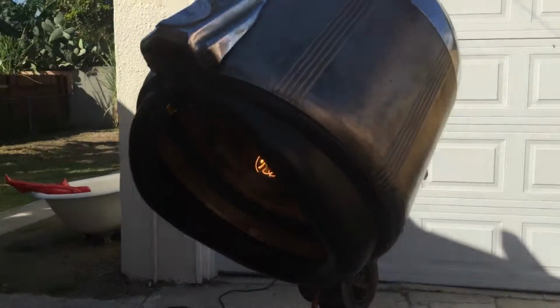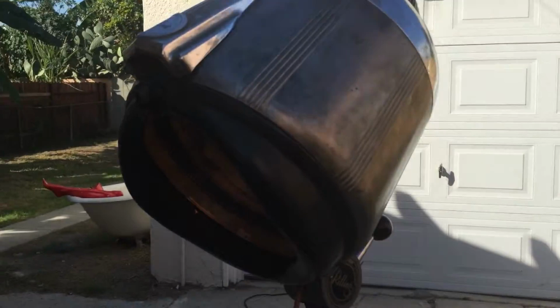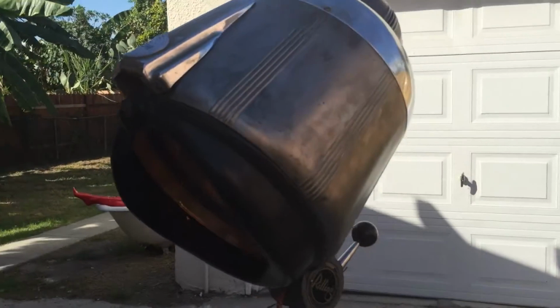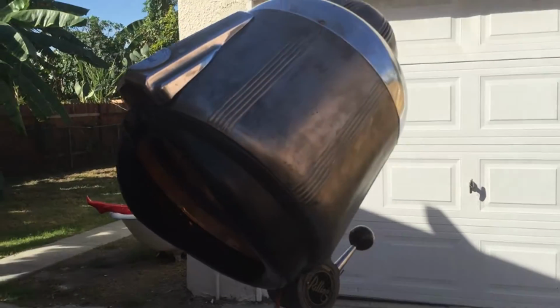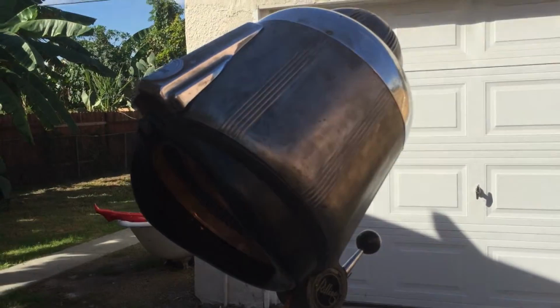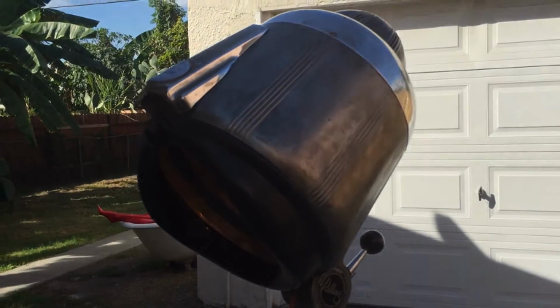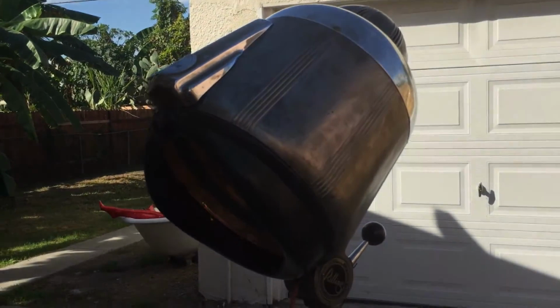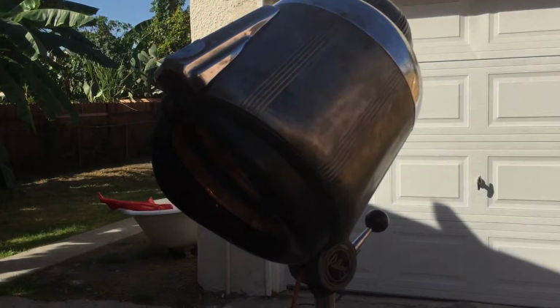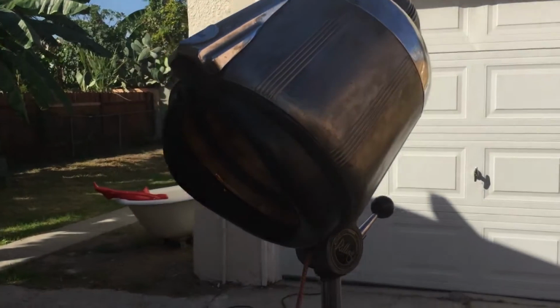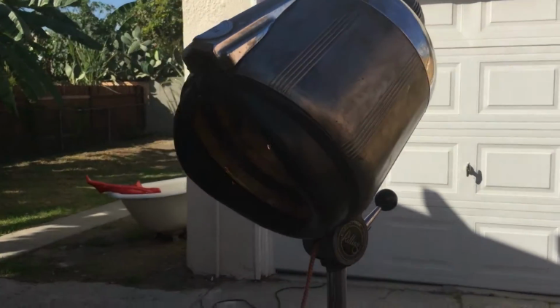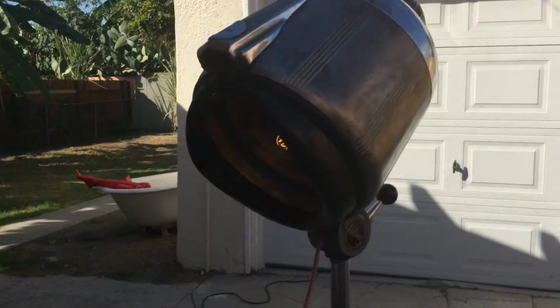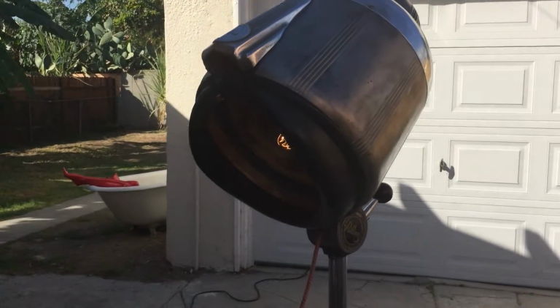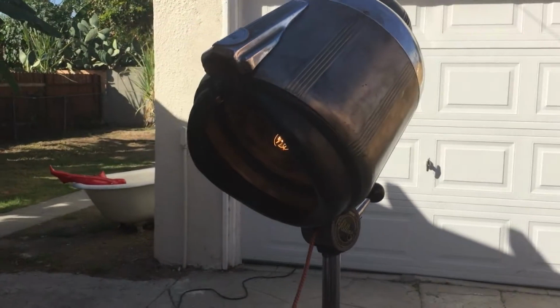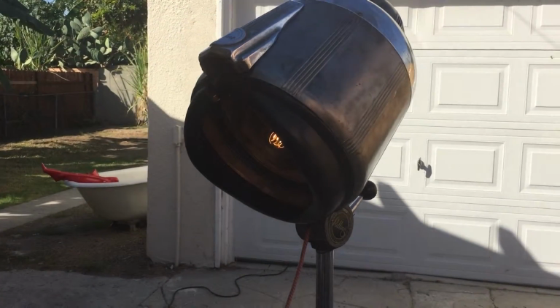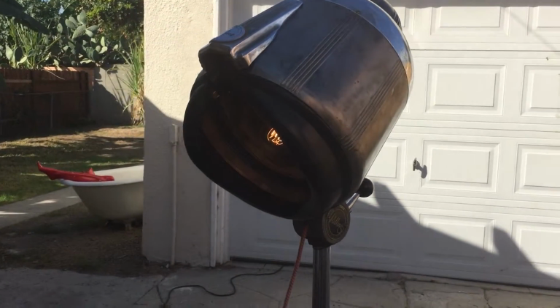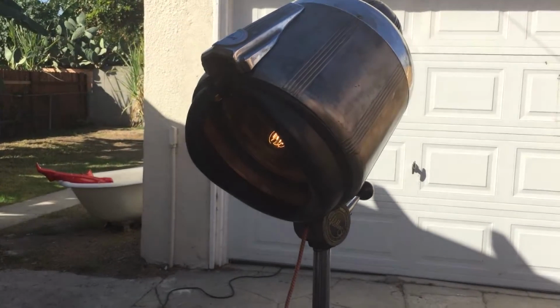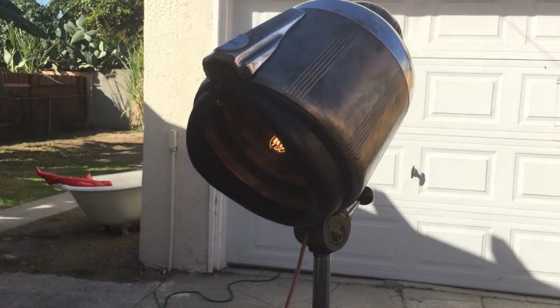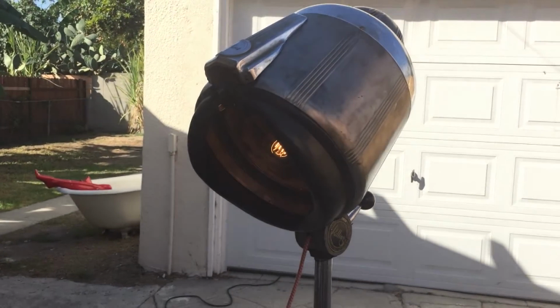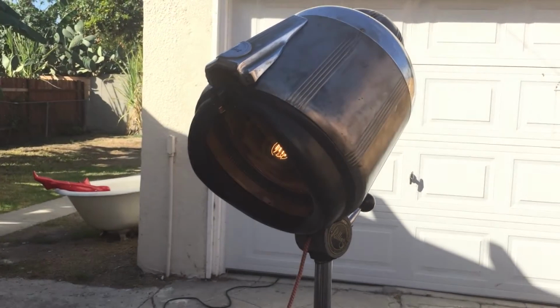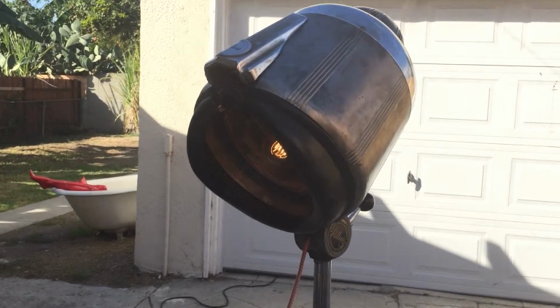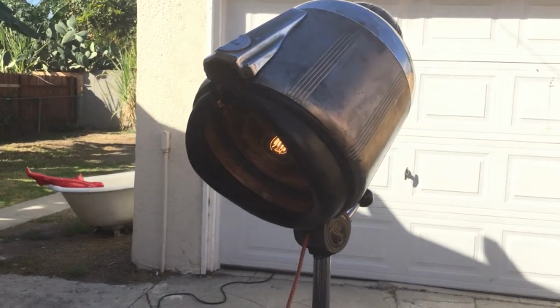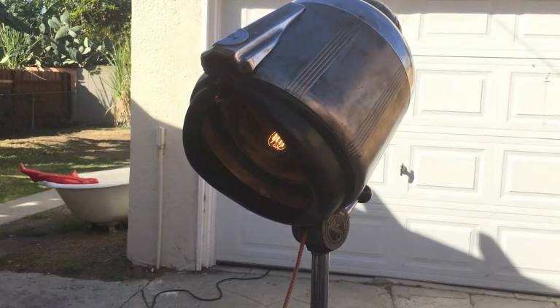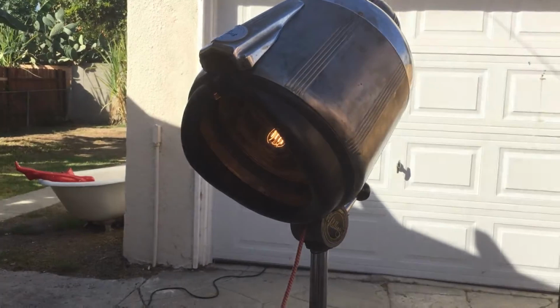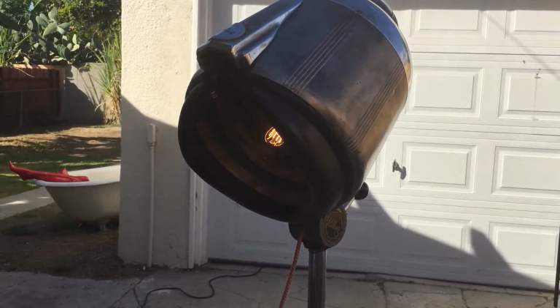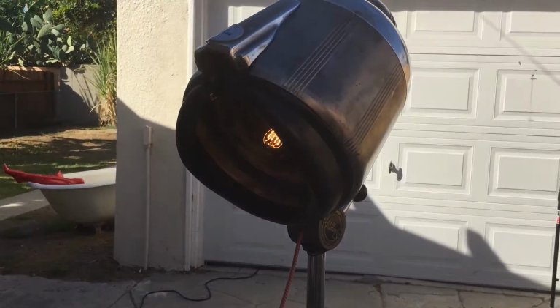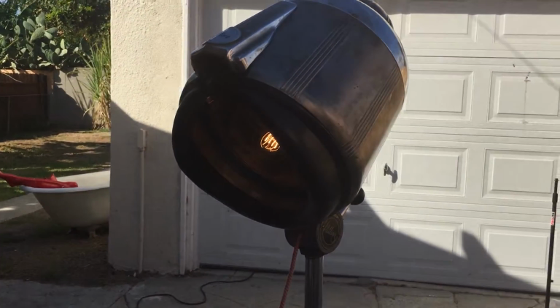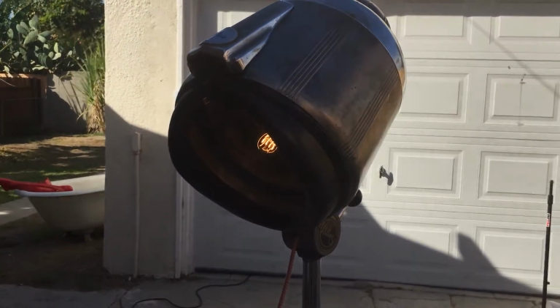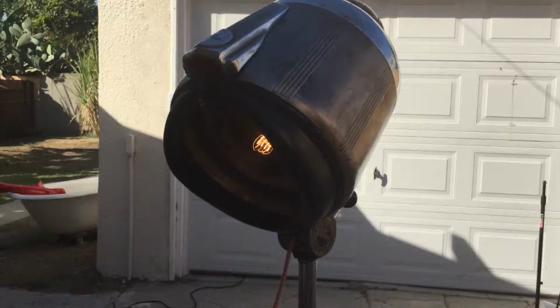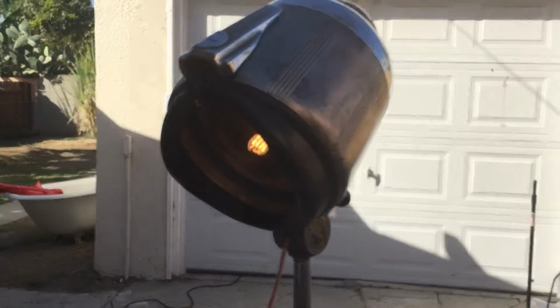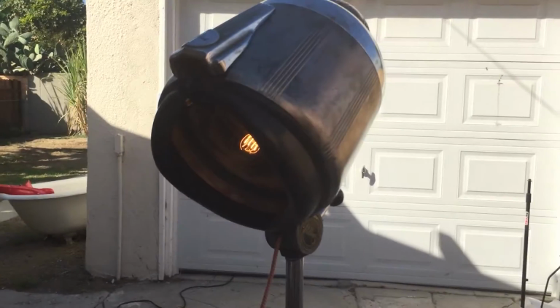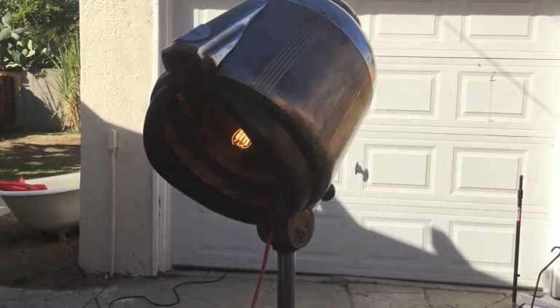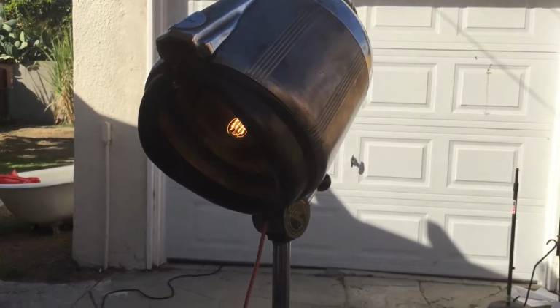Sorry about the lighting out here, guys. It's a little bright, and so it's very hard to show you this.